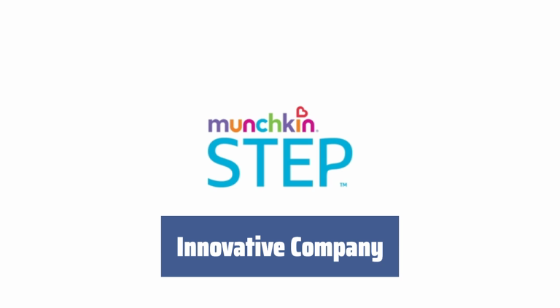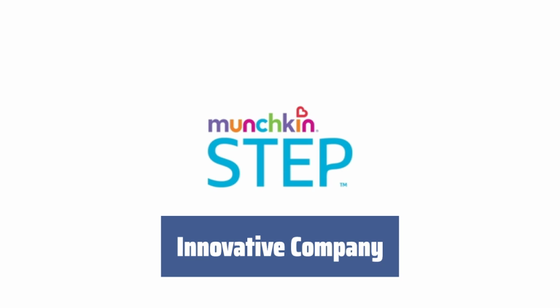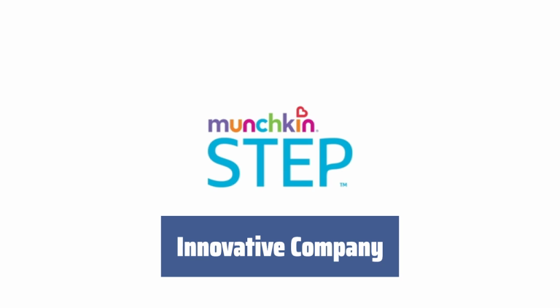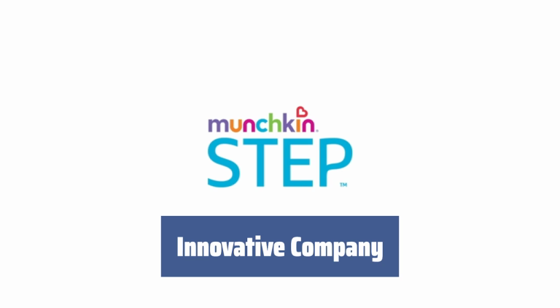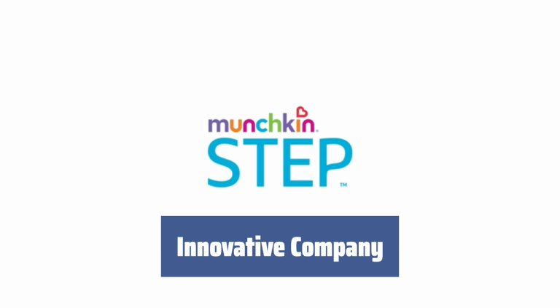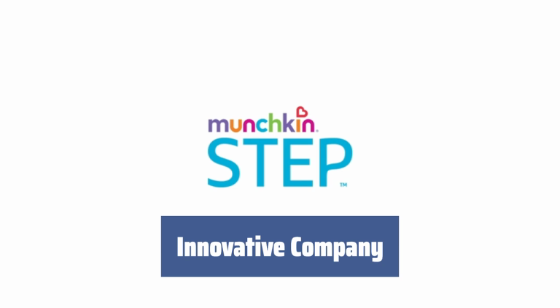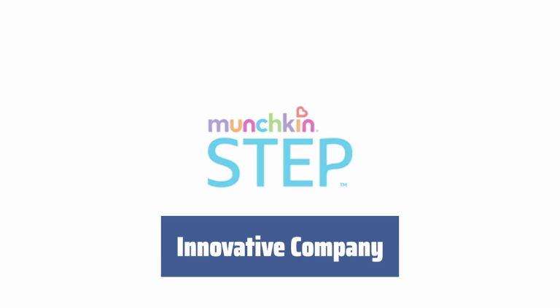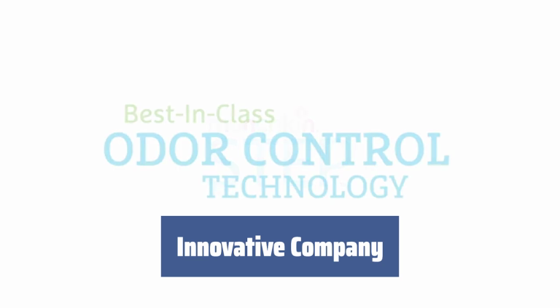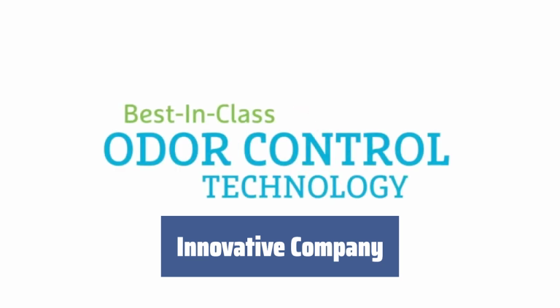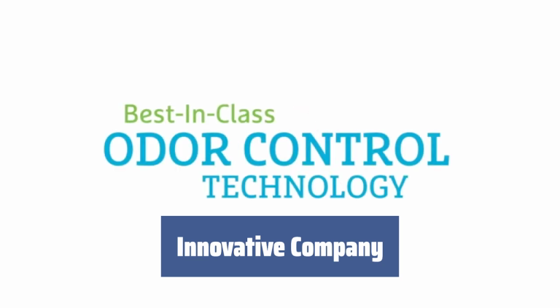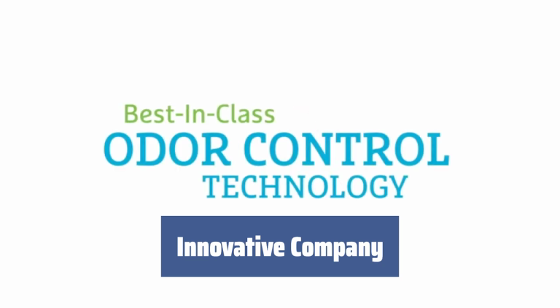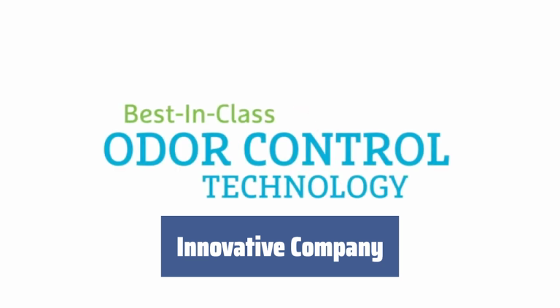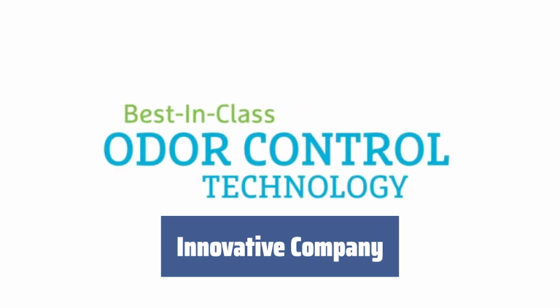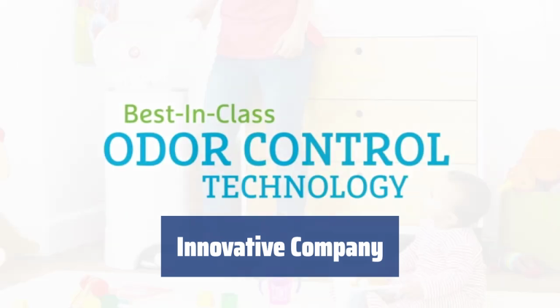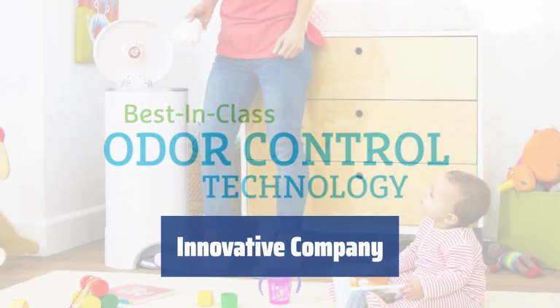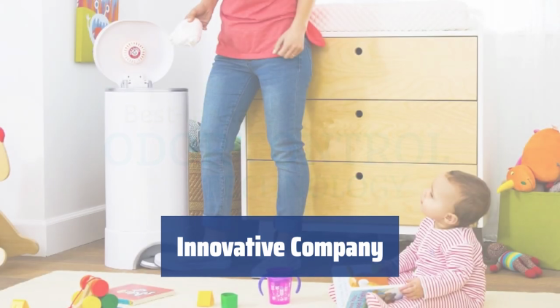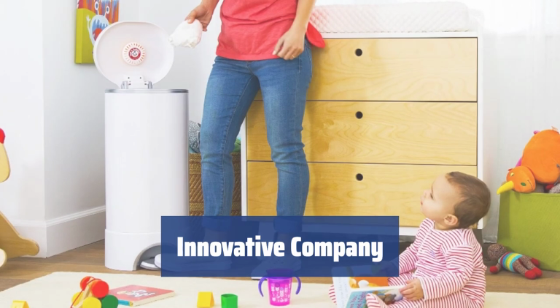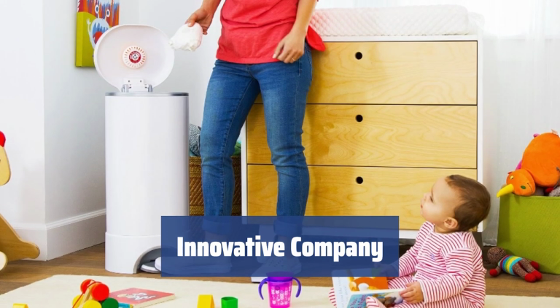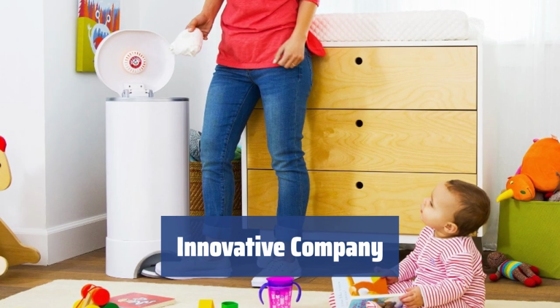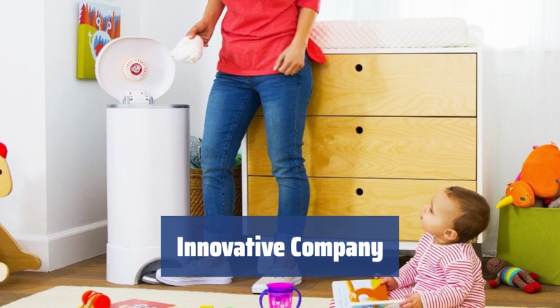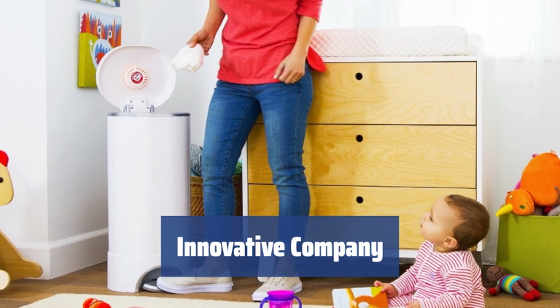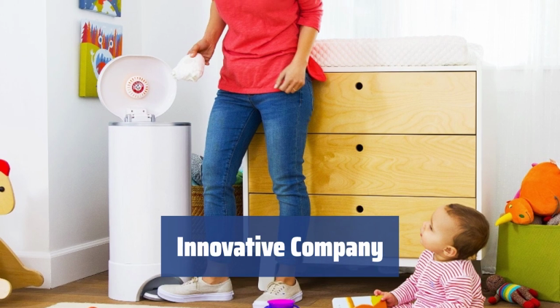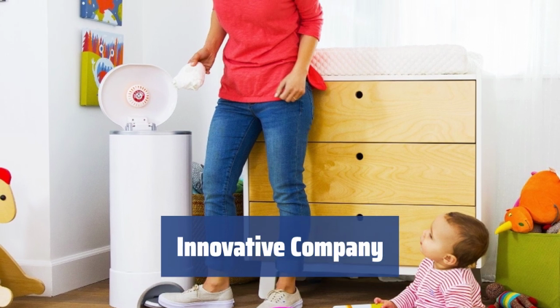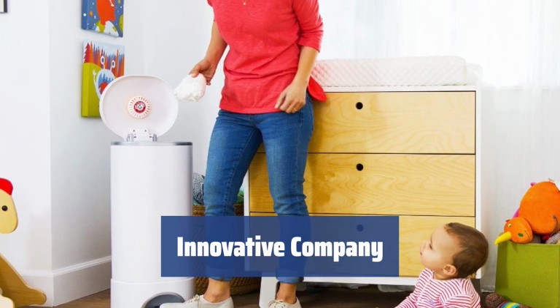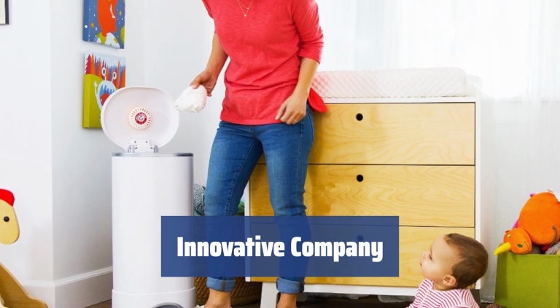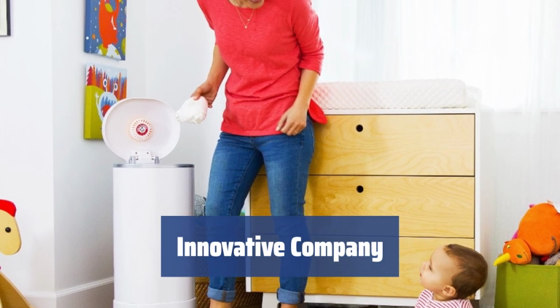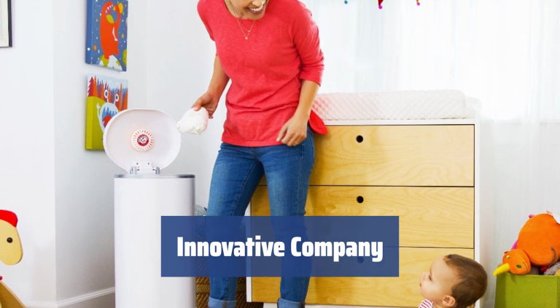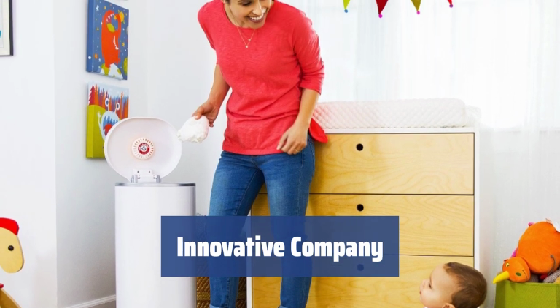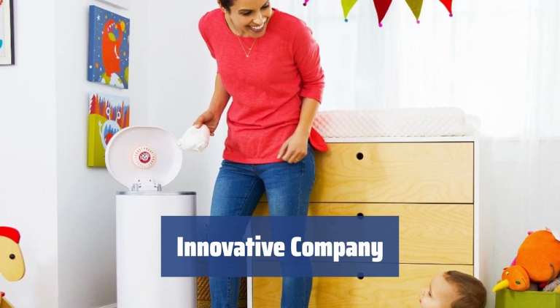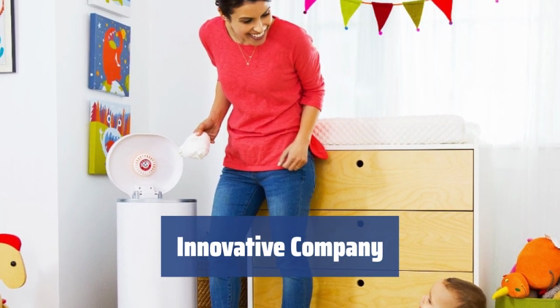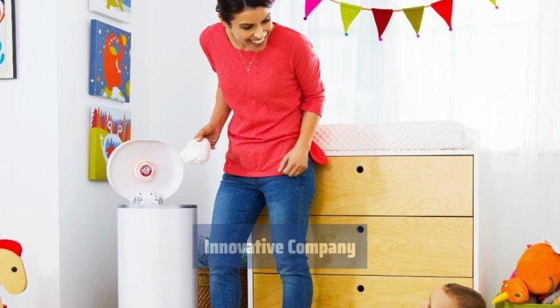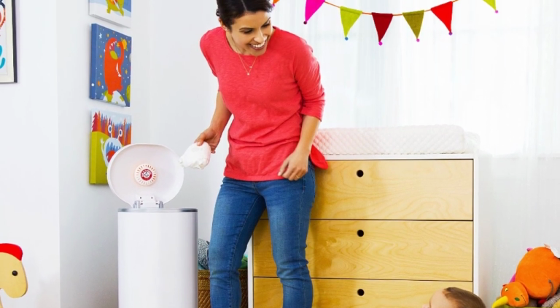Munchkin engineers desire to get rid of standard annoying goods and devote themselves to the search for innovative smart solutions that can turn everyday tasks into a pleasant experience.